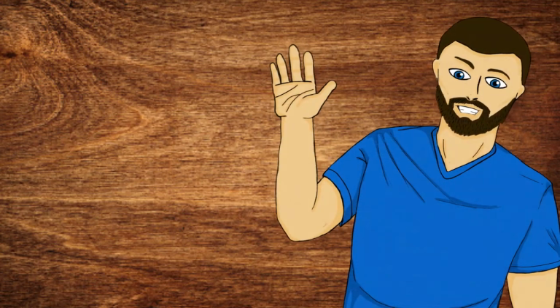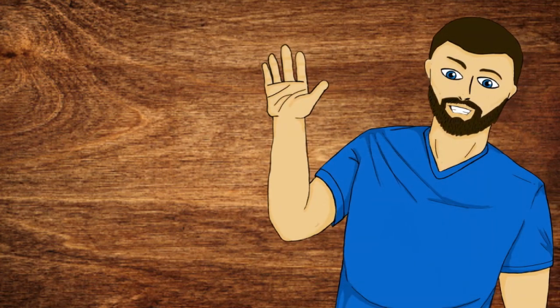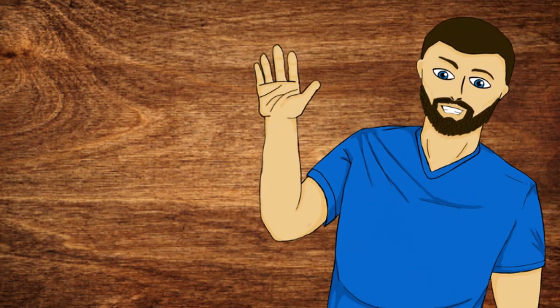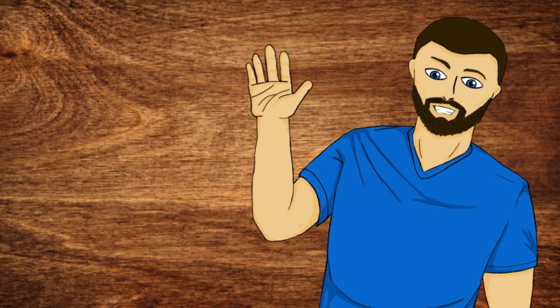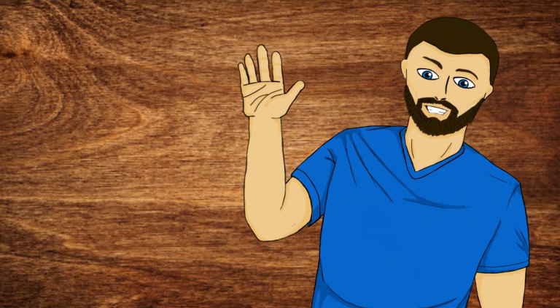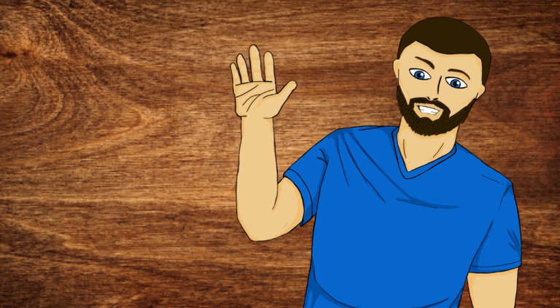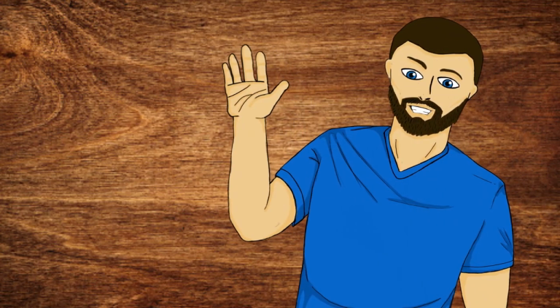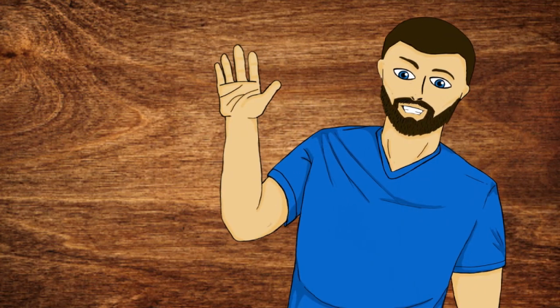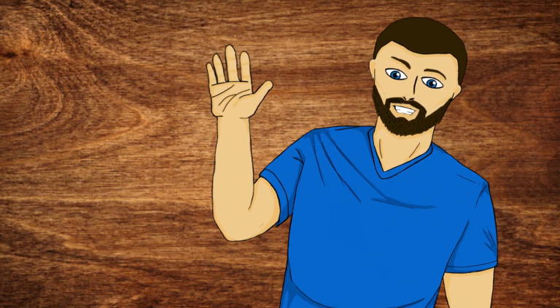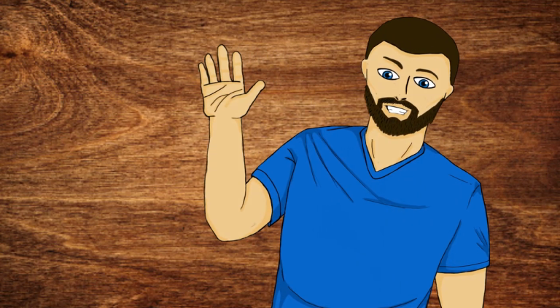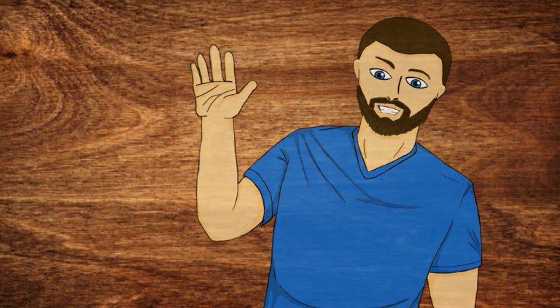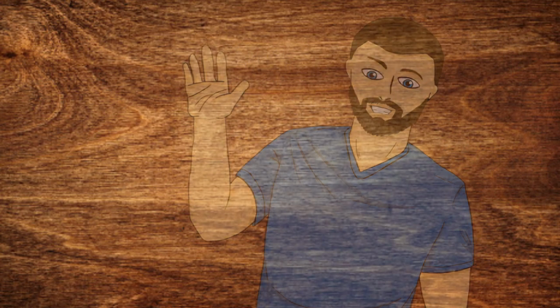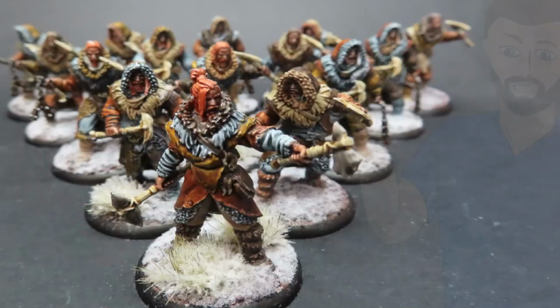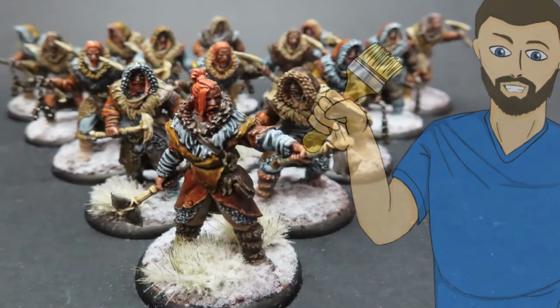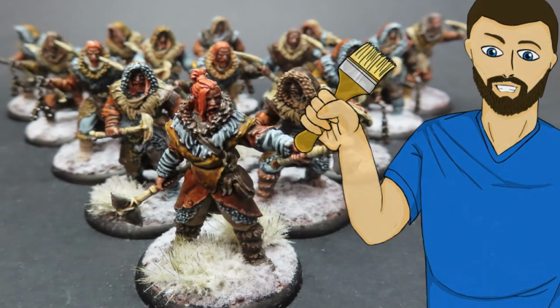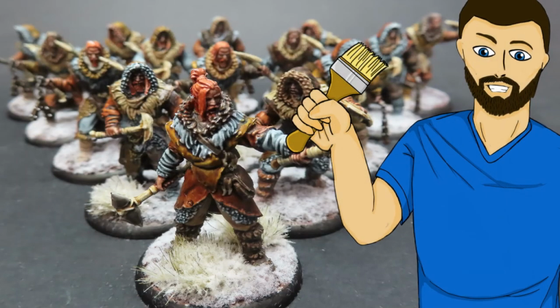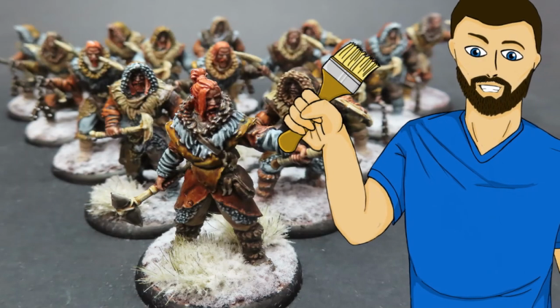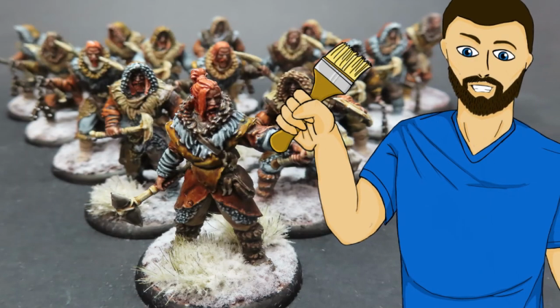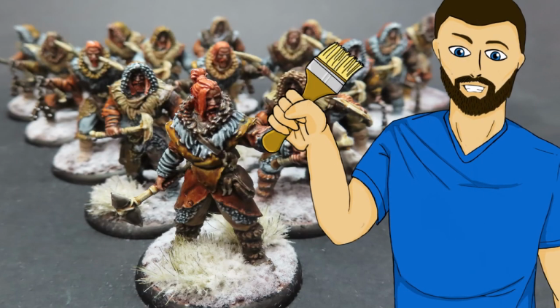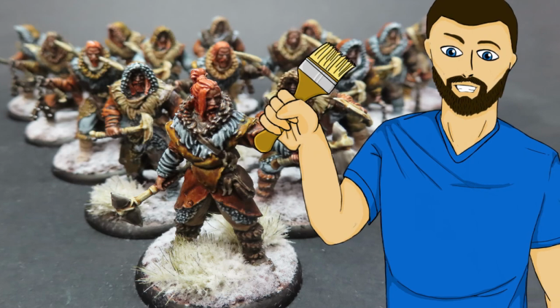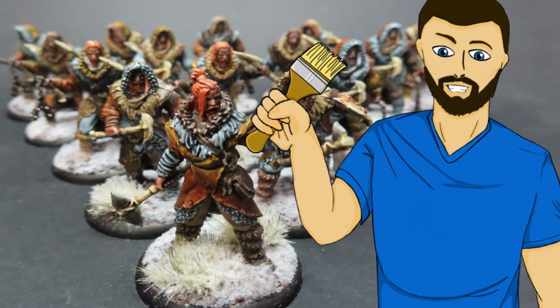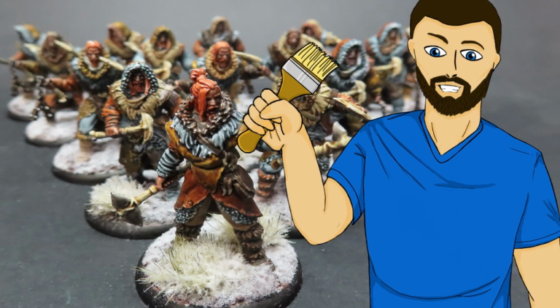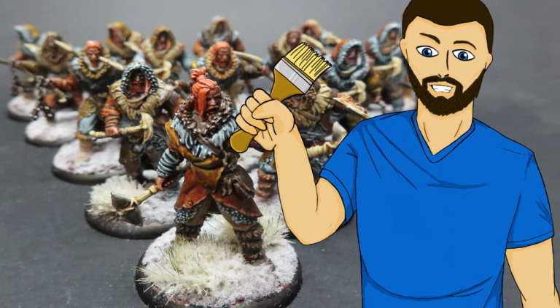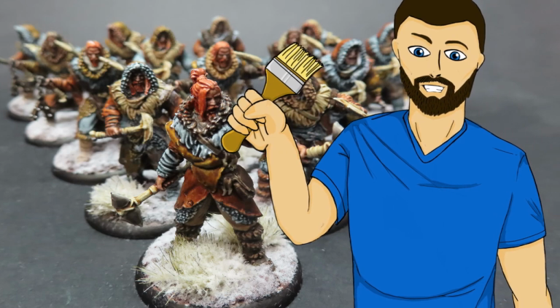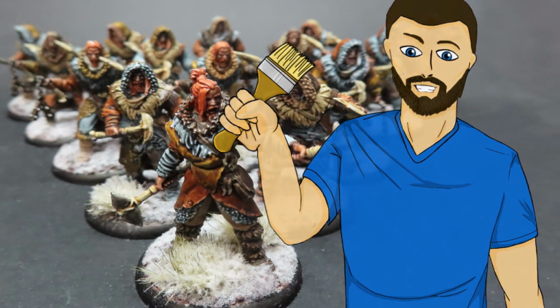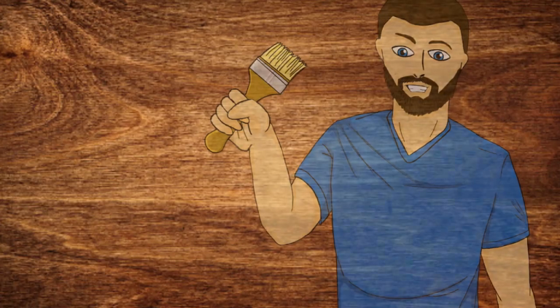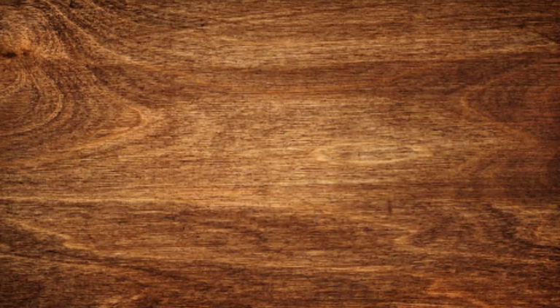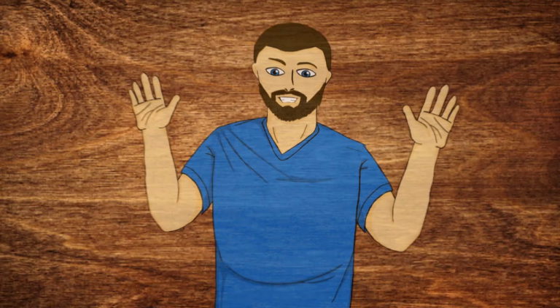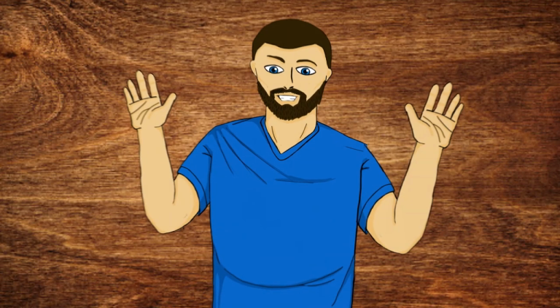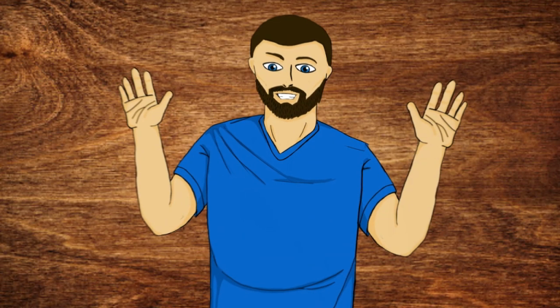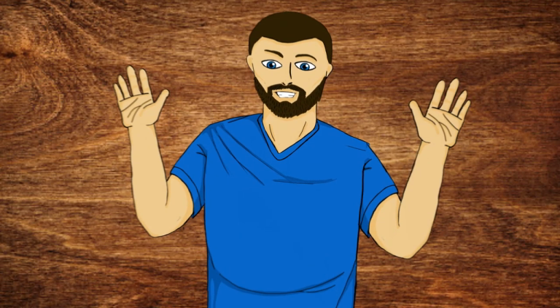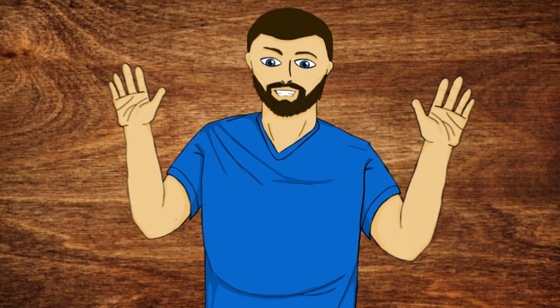Hello everybody, my name is Michael, and in today's video what we're going to be doing is this right here. So if that looks exciting to you guys, please carry on and watch the video.